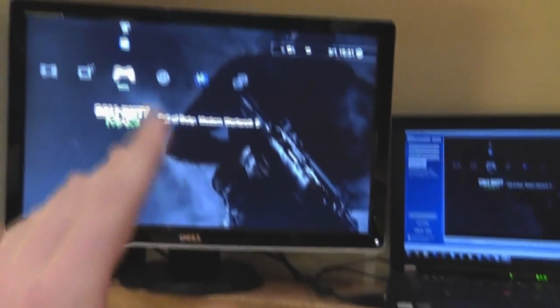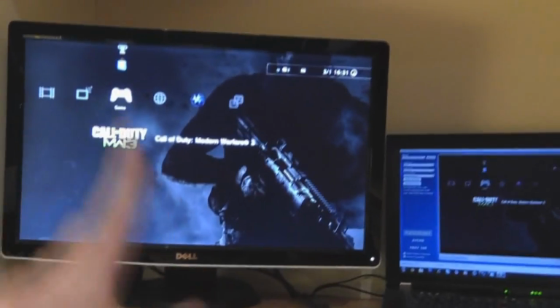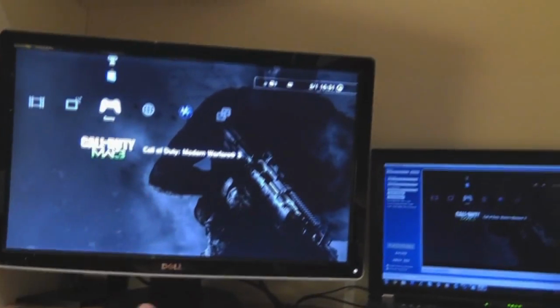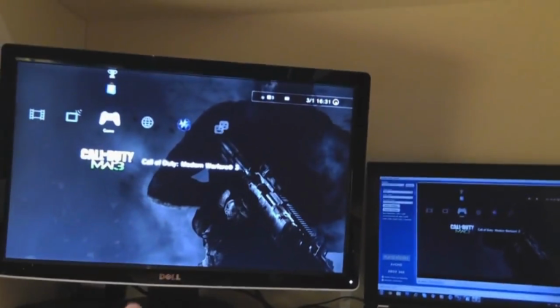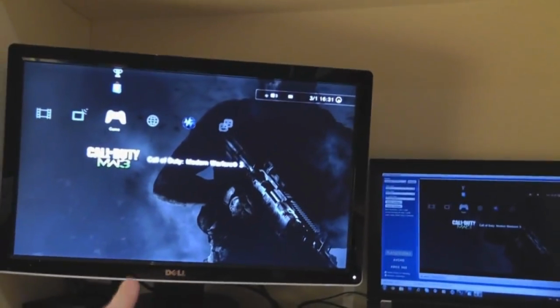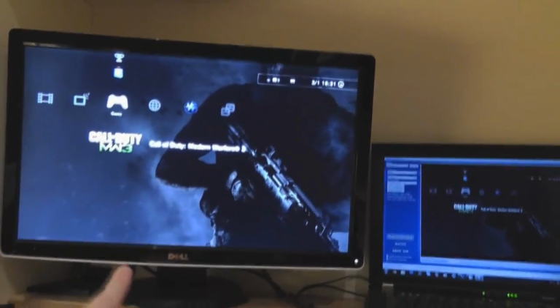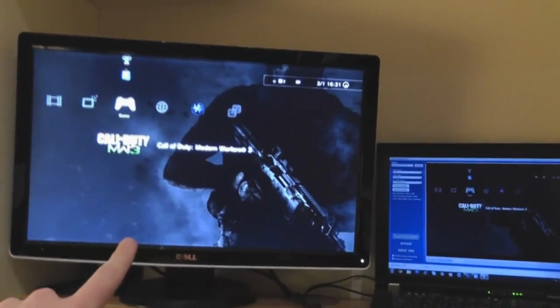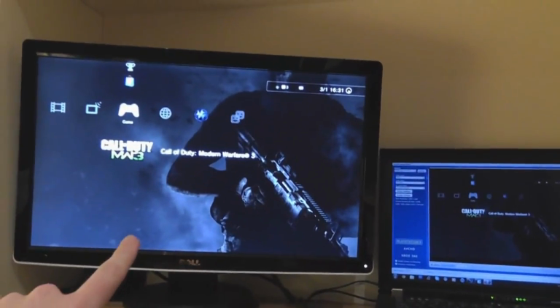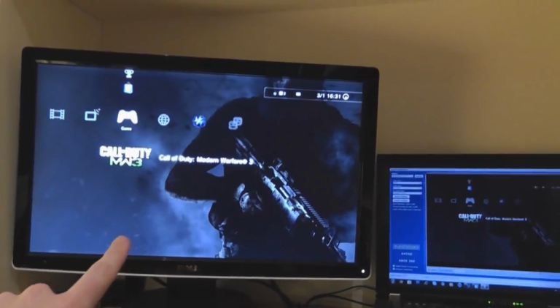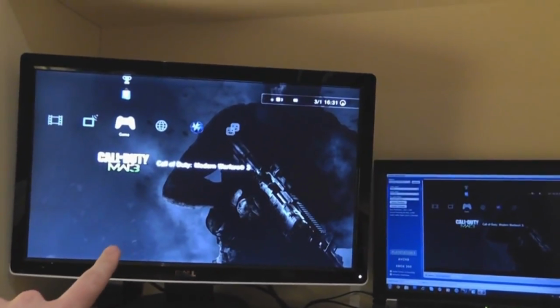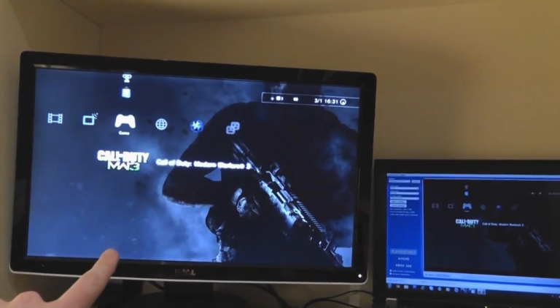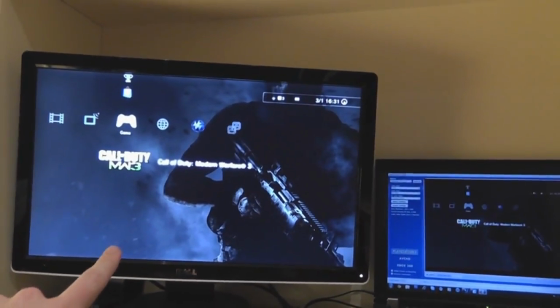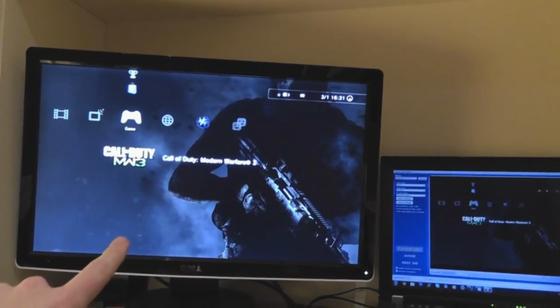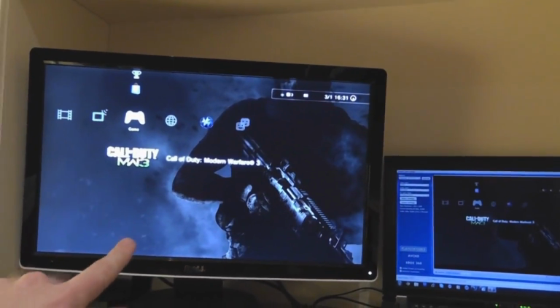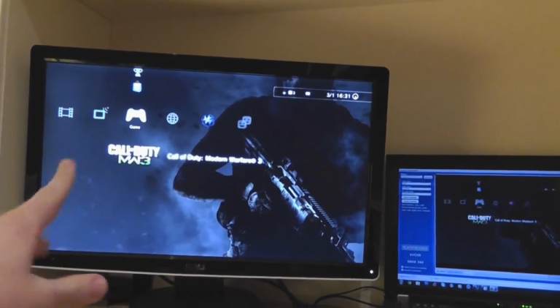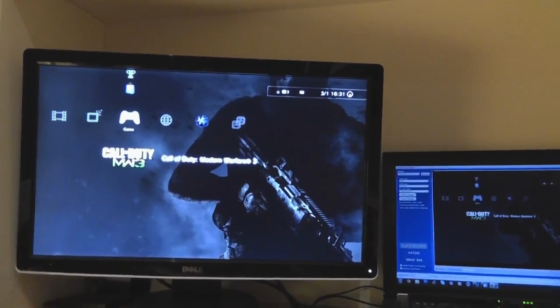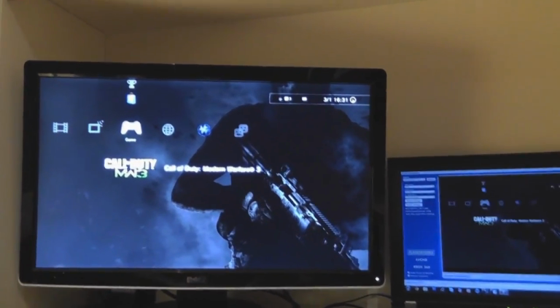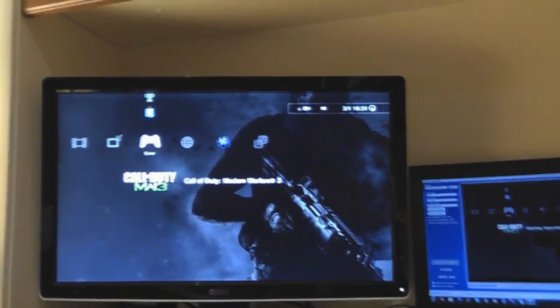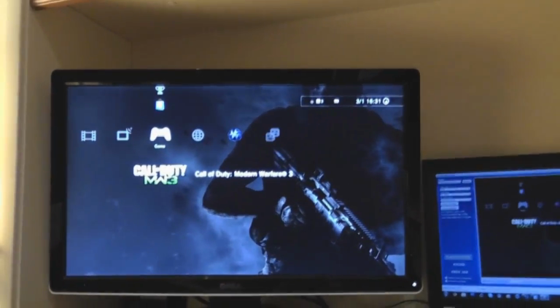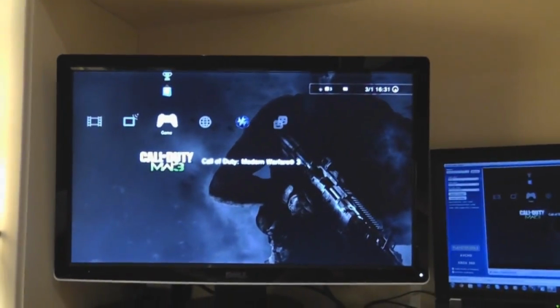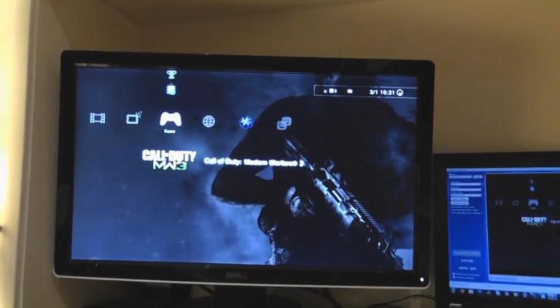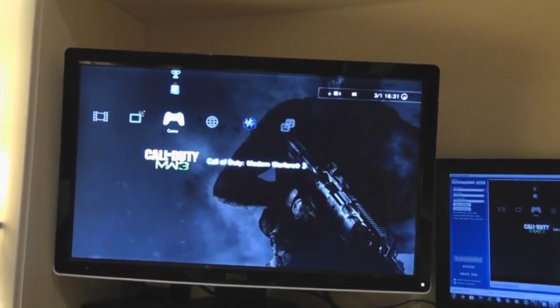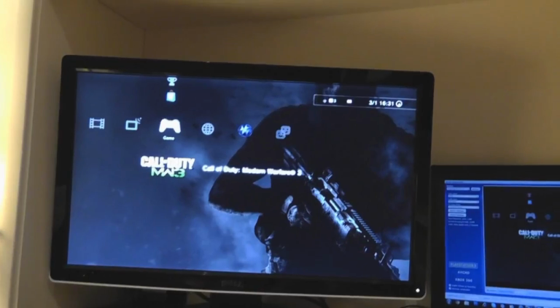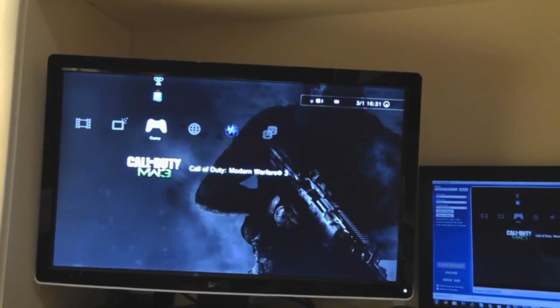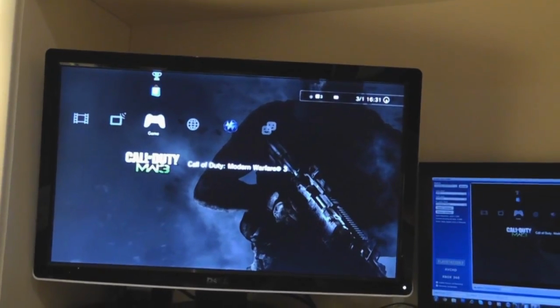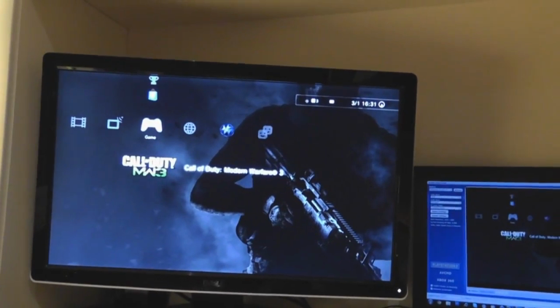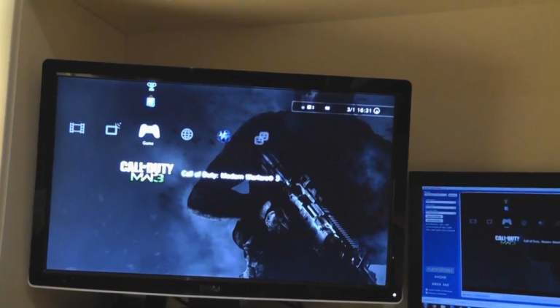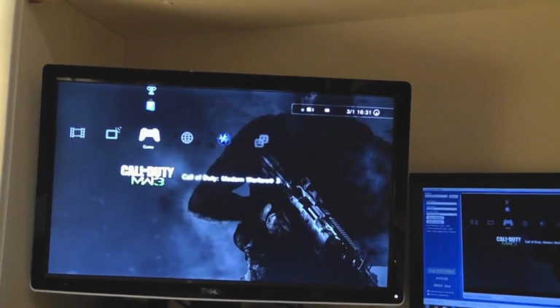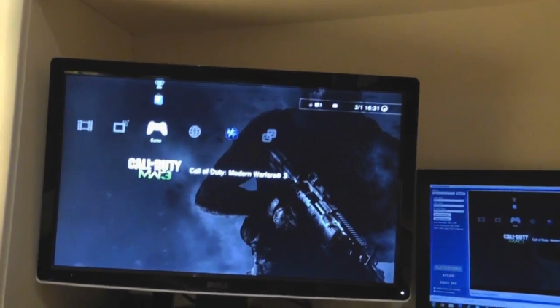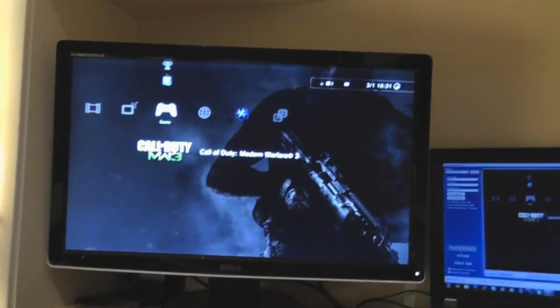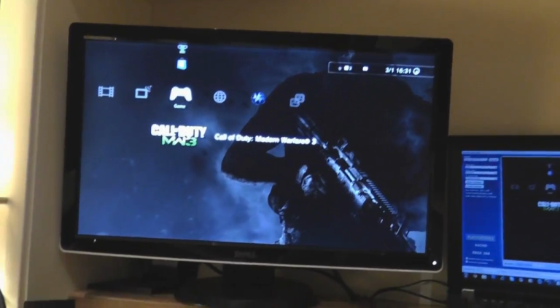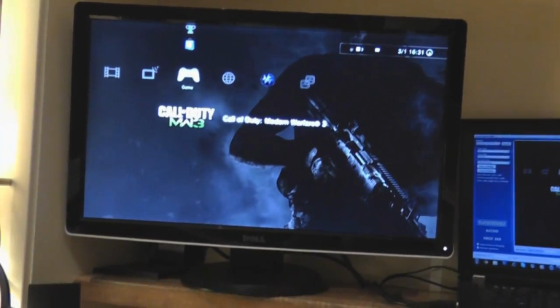This is a Dell 22-inch monitor, I believe — it's maybe a year old or so. Love it, I game on it, I love it.